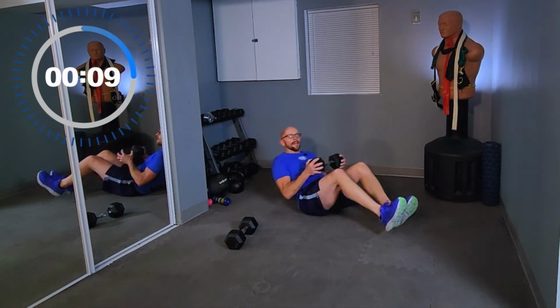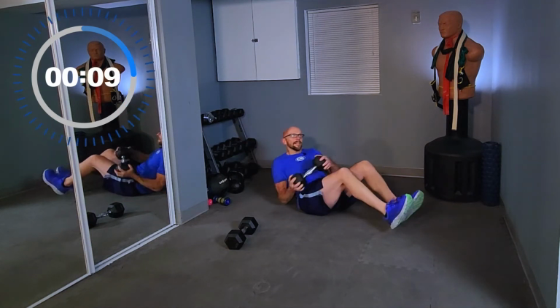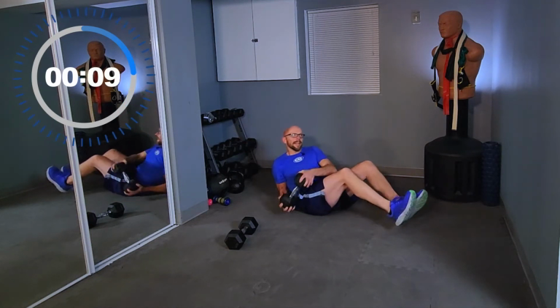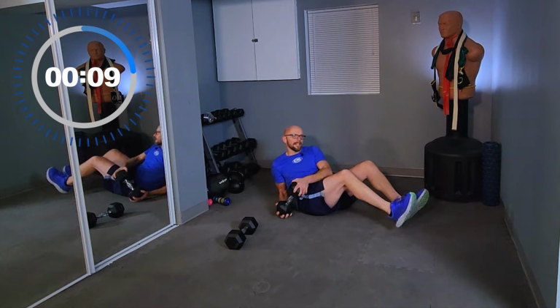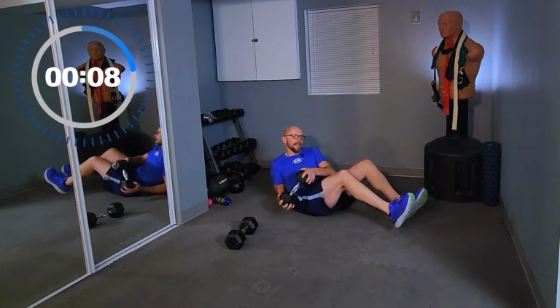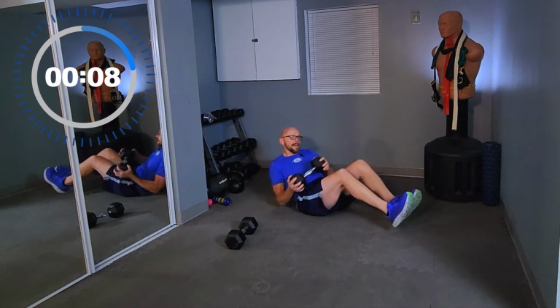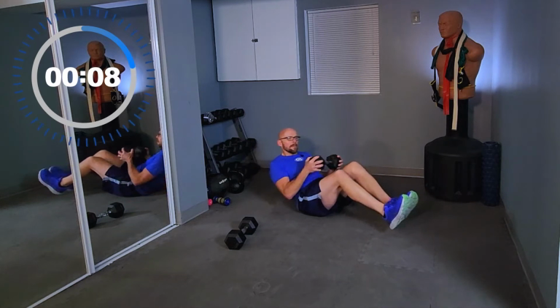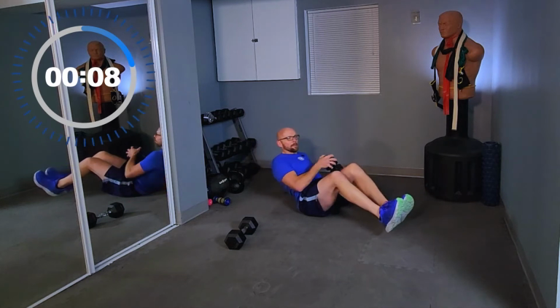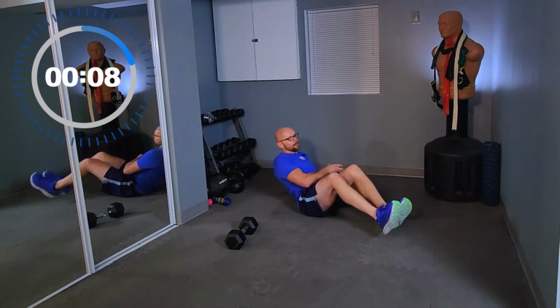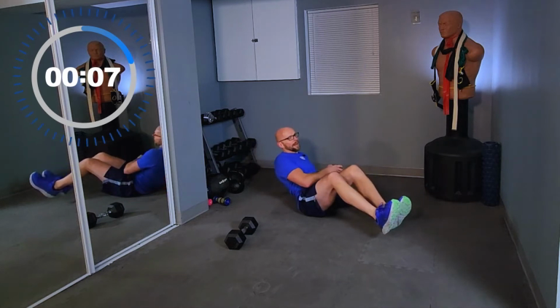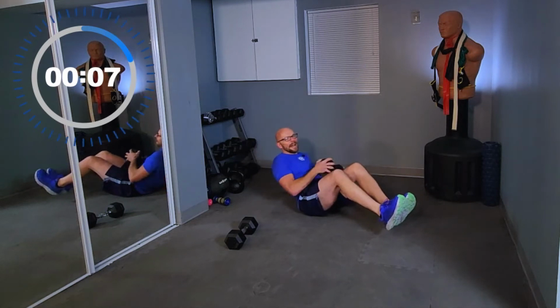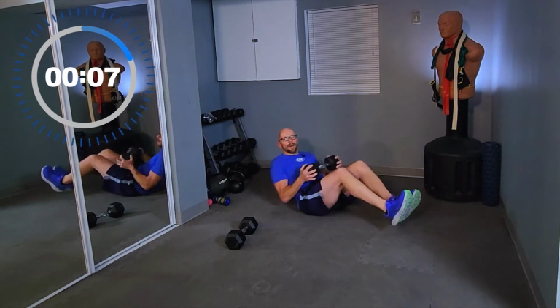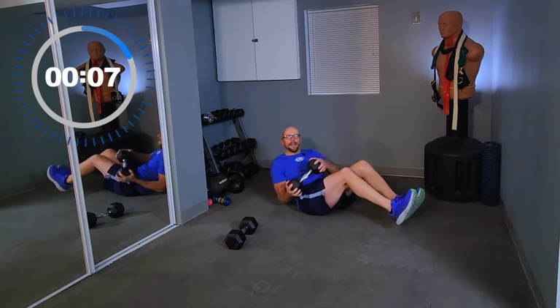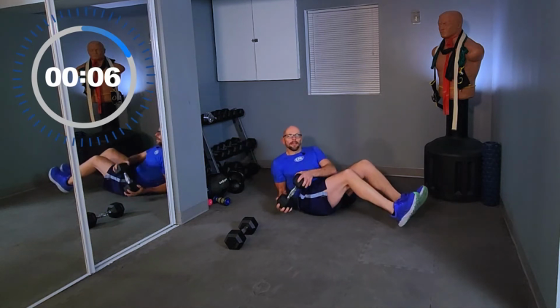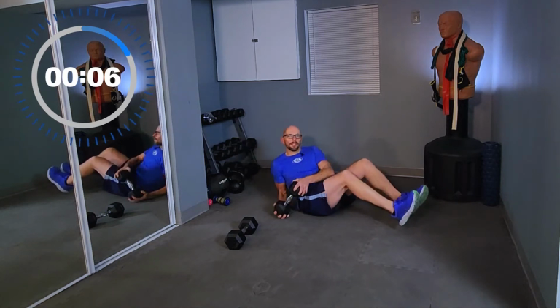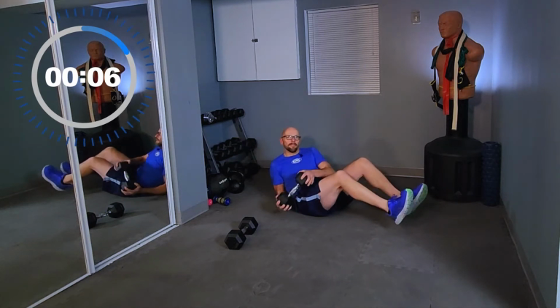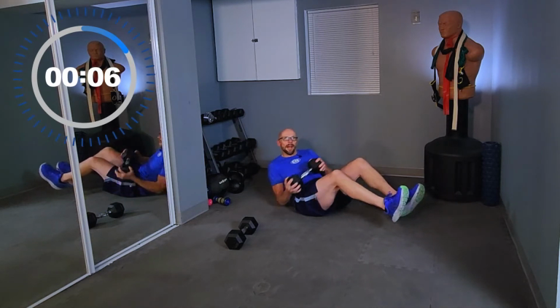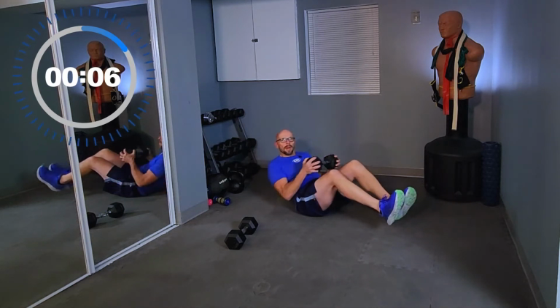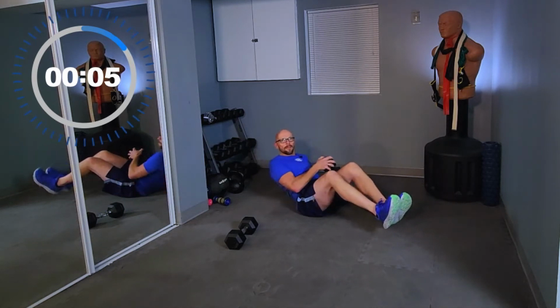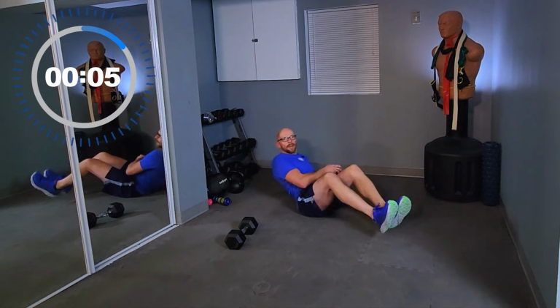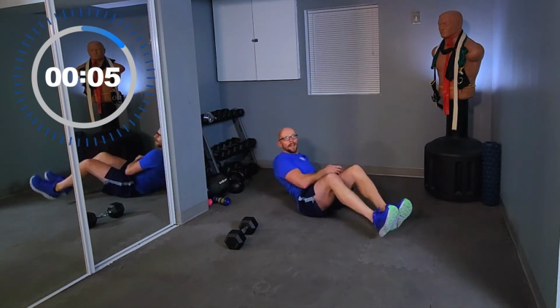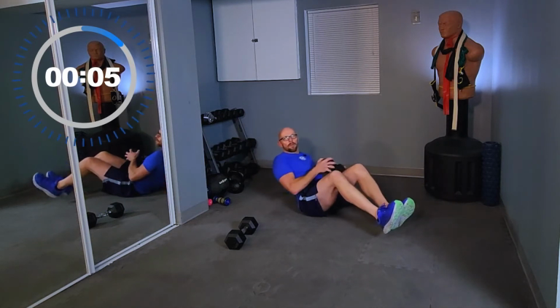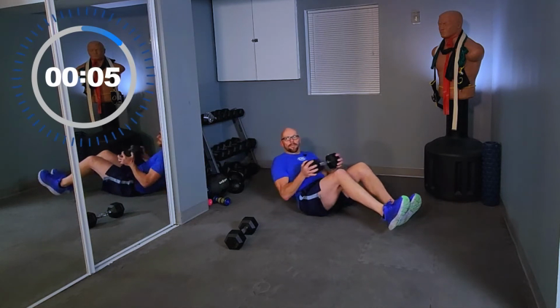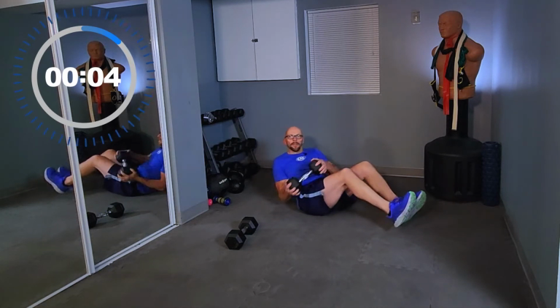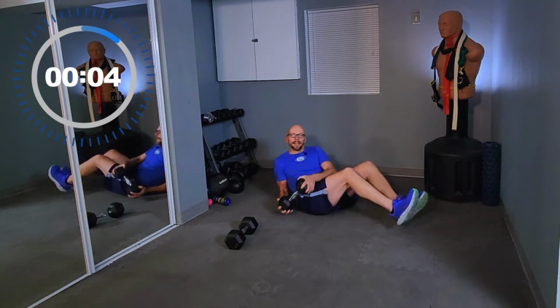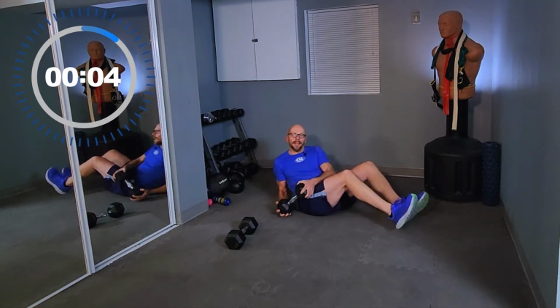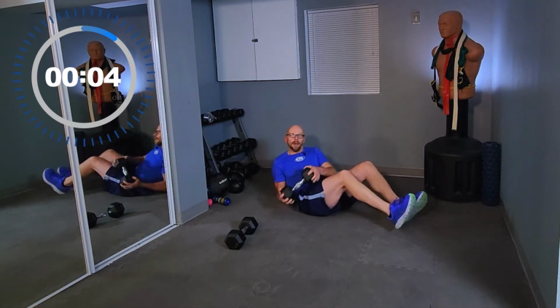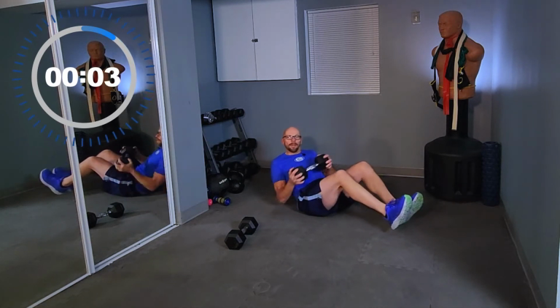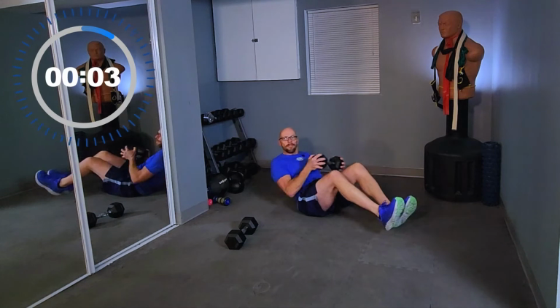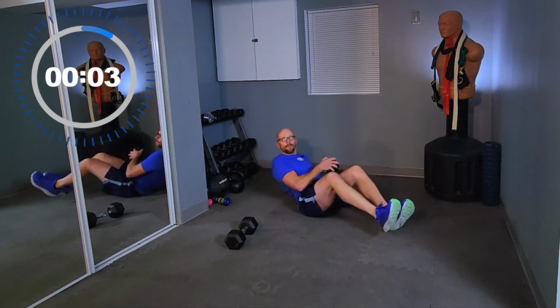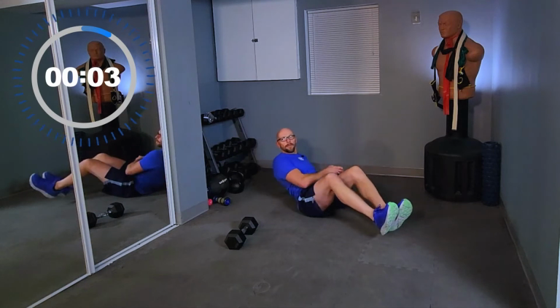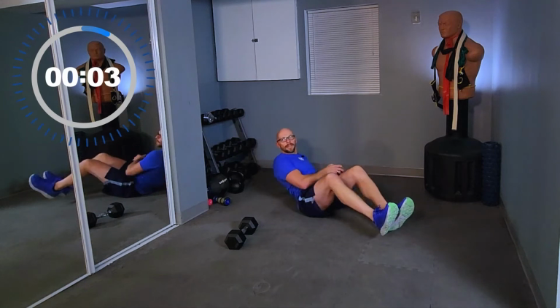10 seconds. Keep pushing, we've got it now. Don't stop now — whatever form you're using, wherever you're at.